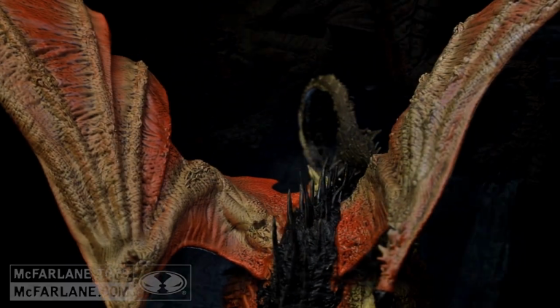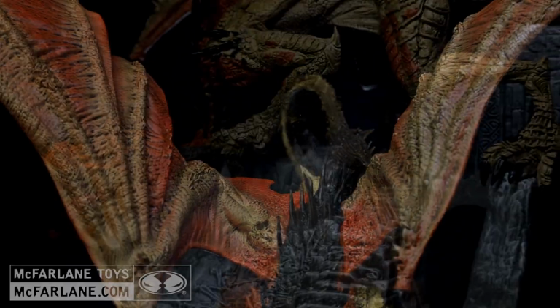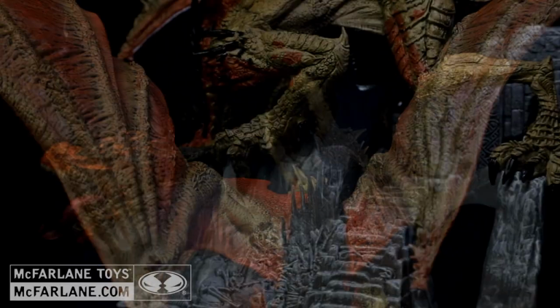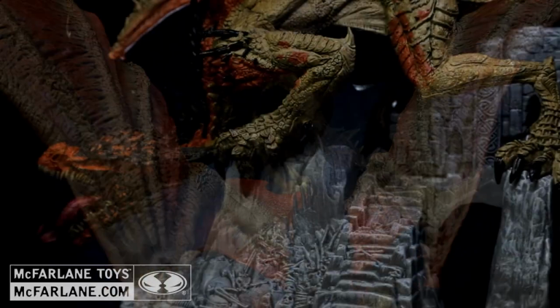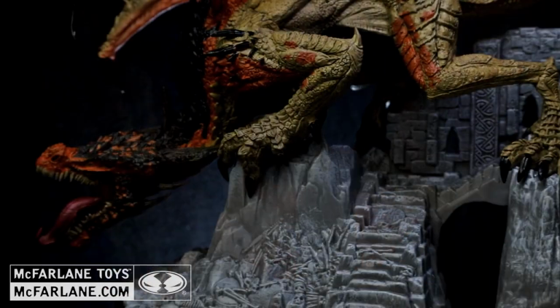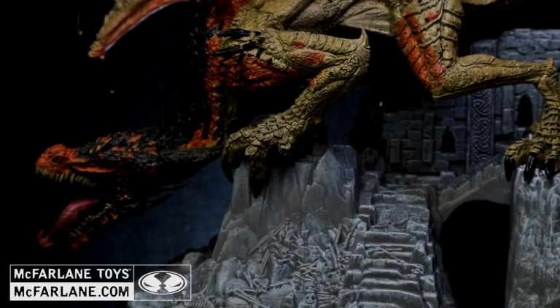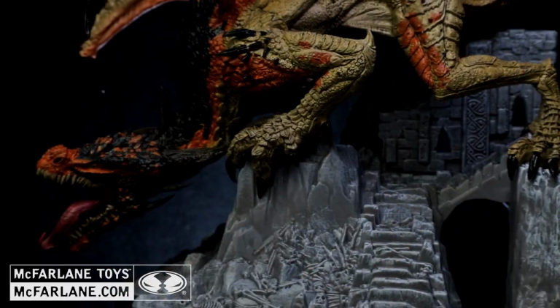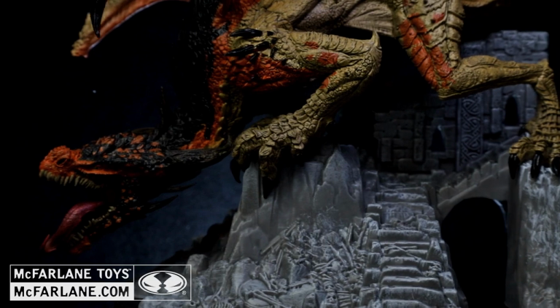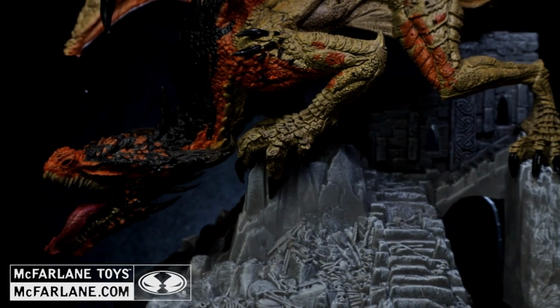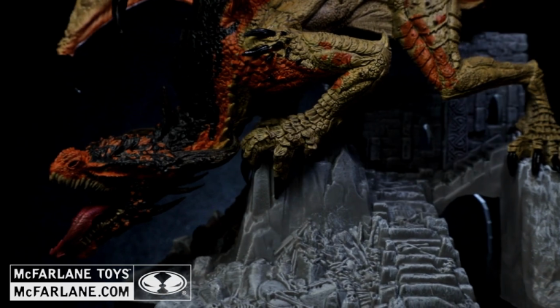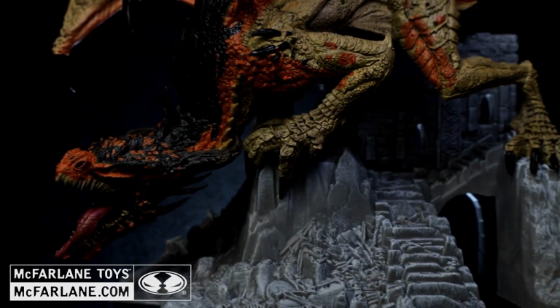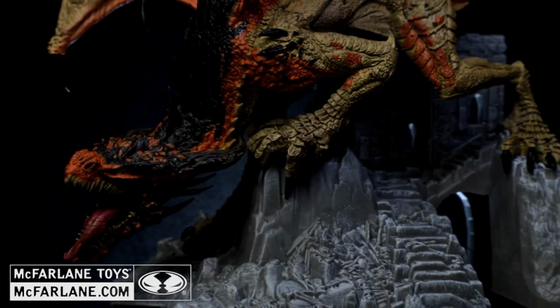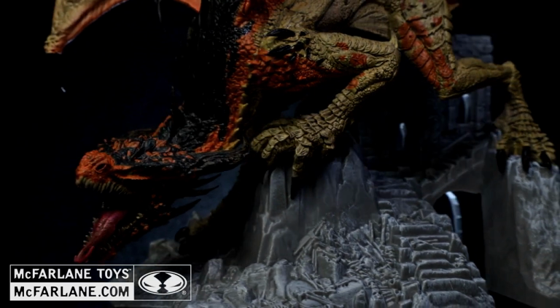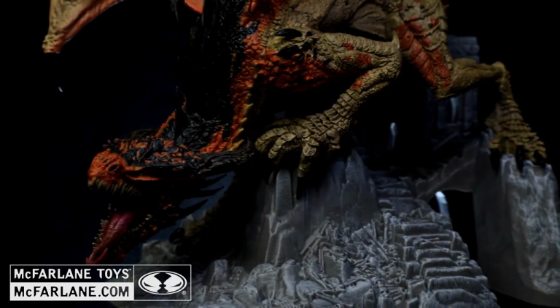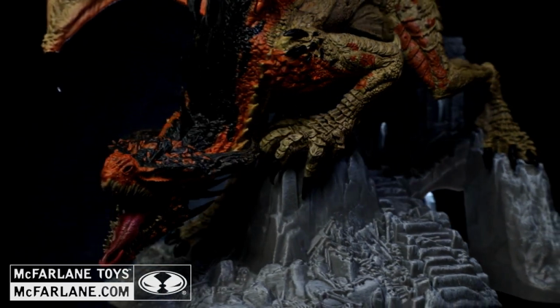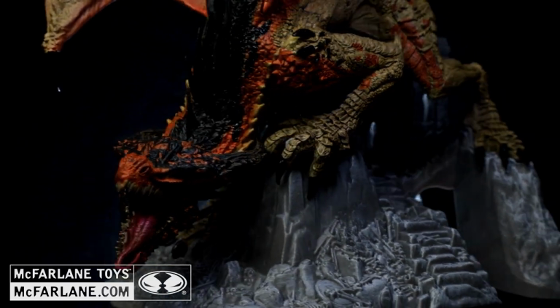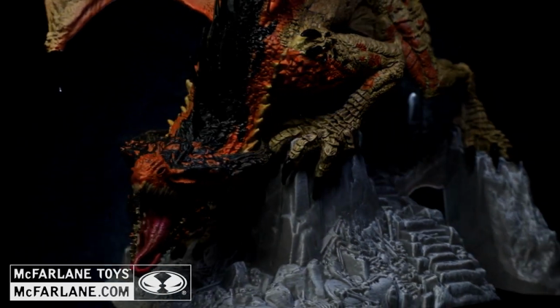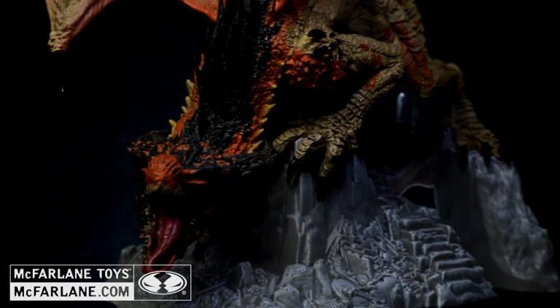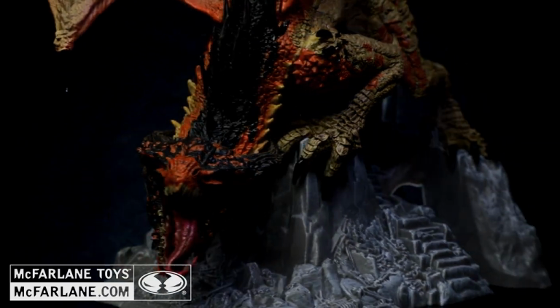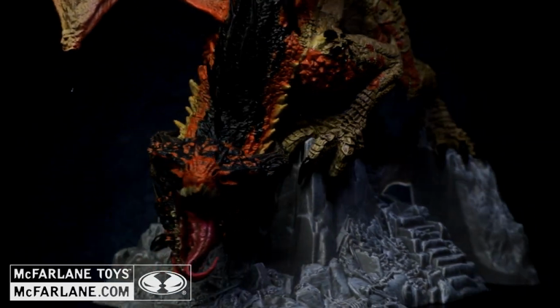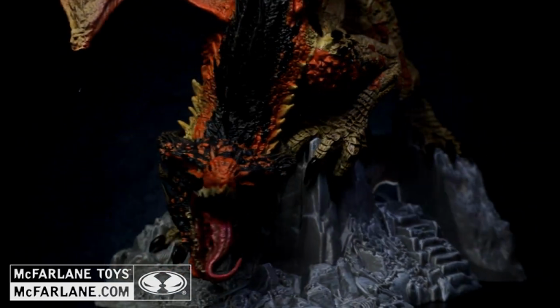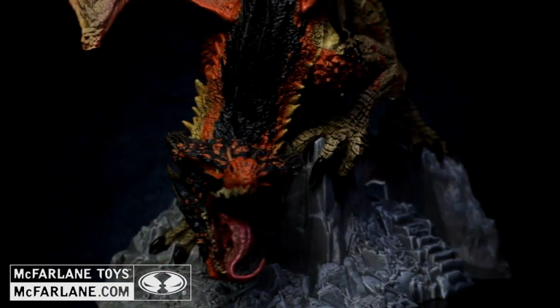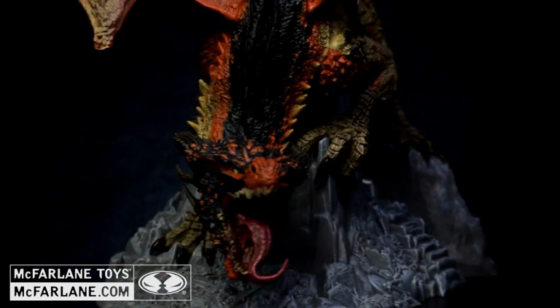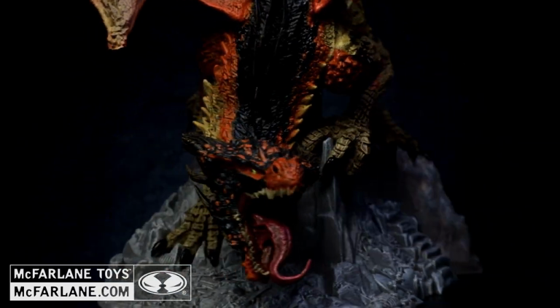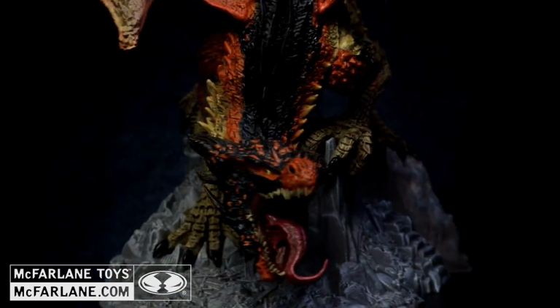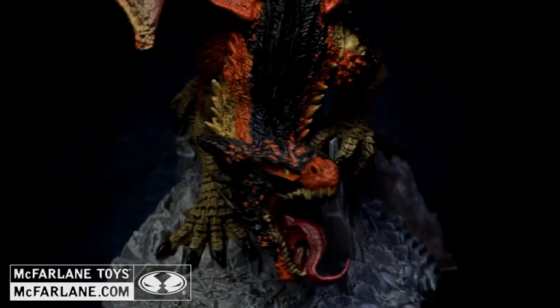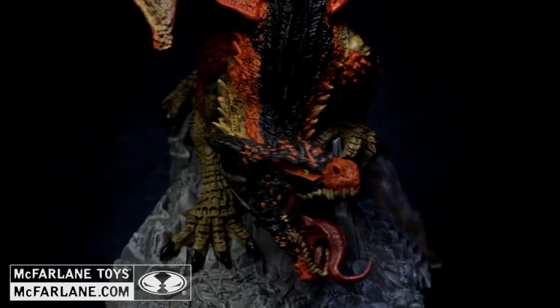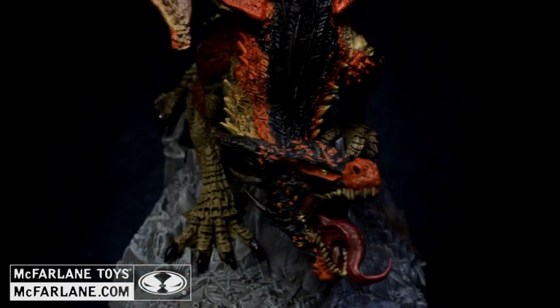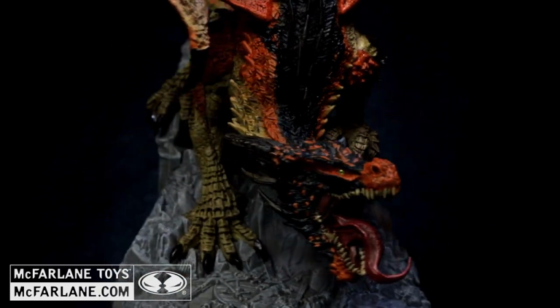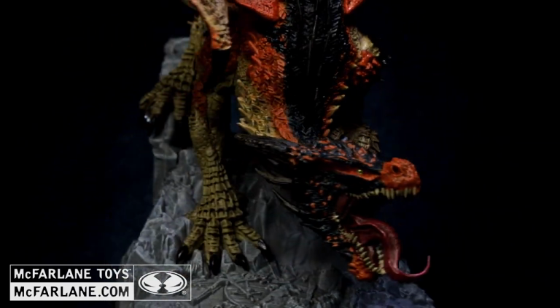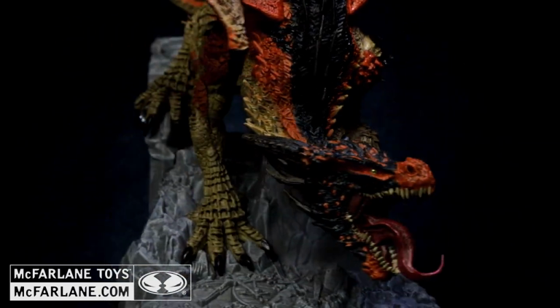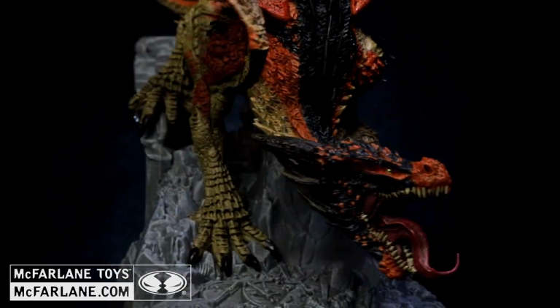Visit McFarlane.com to collect all of your favorite McFarlane's Dragons.